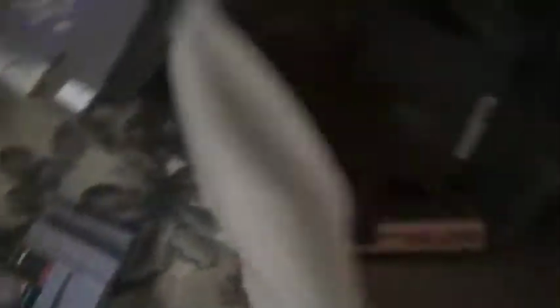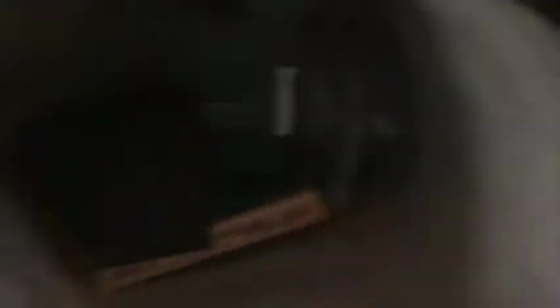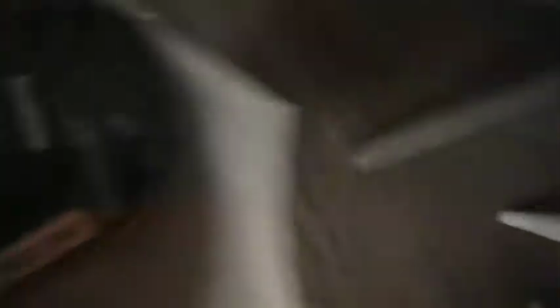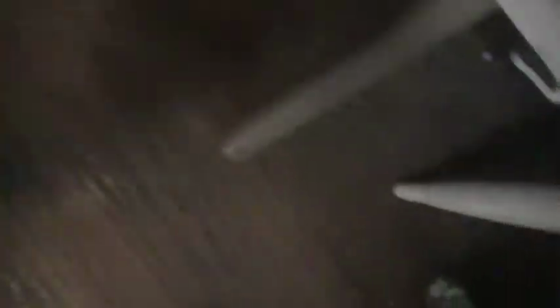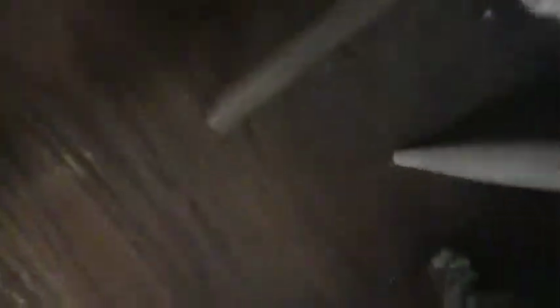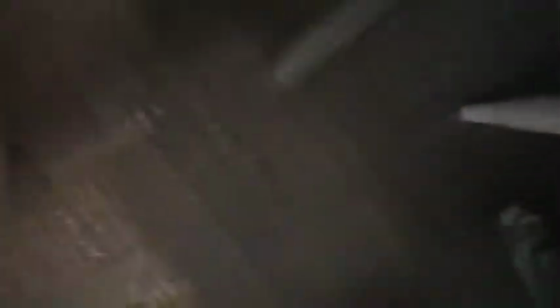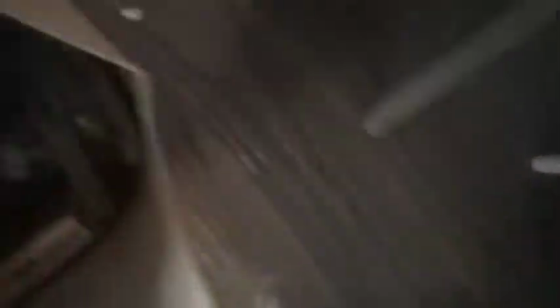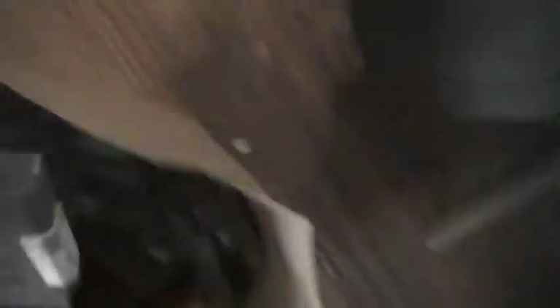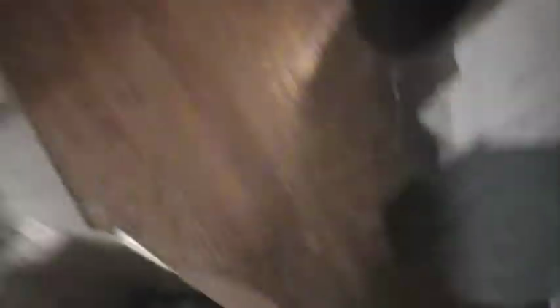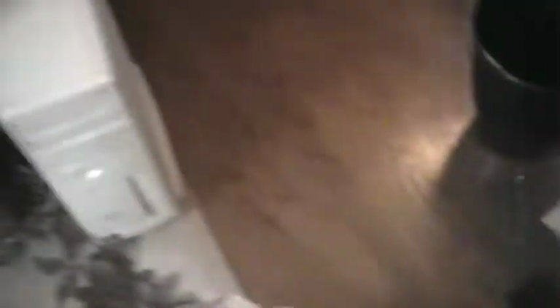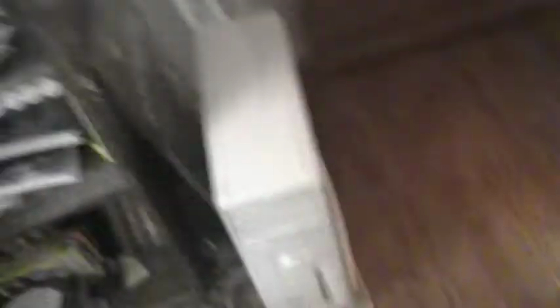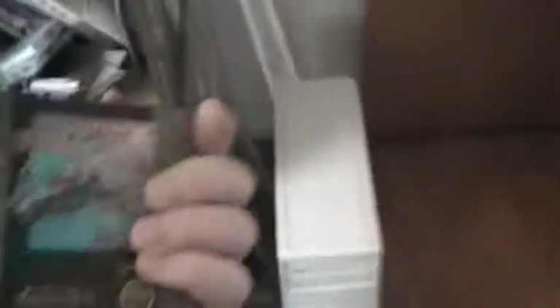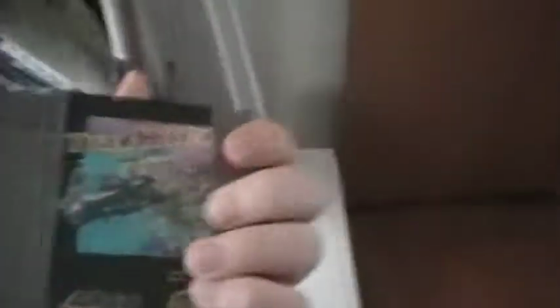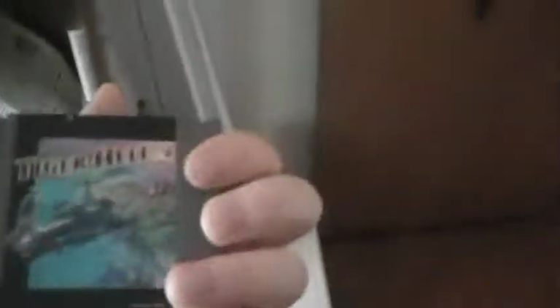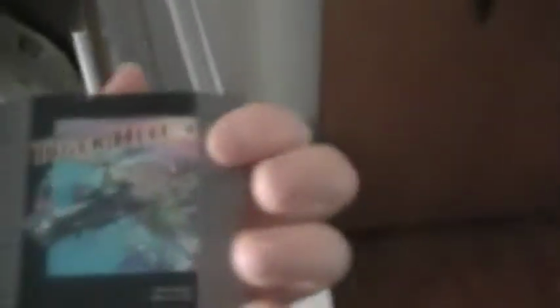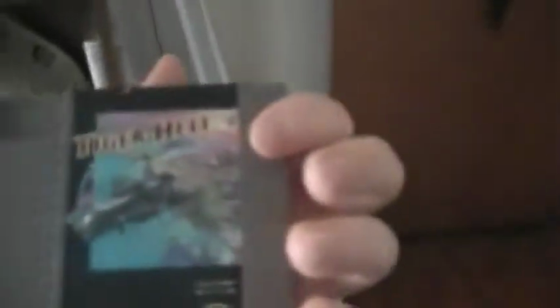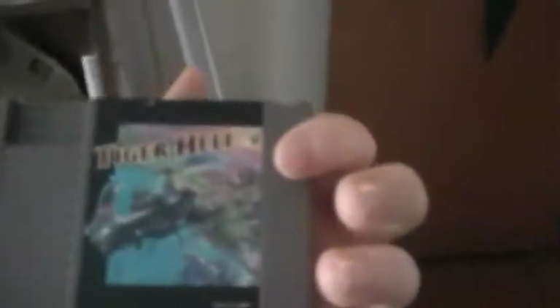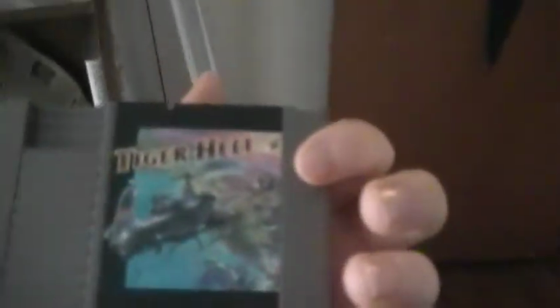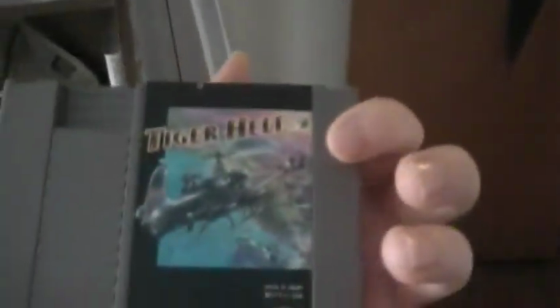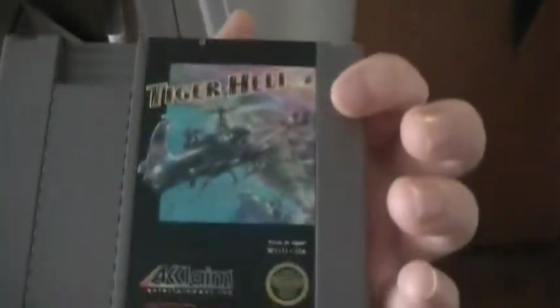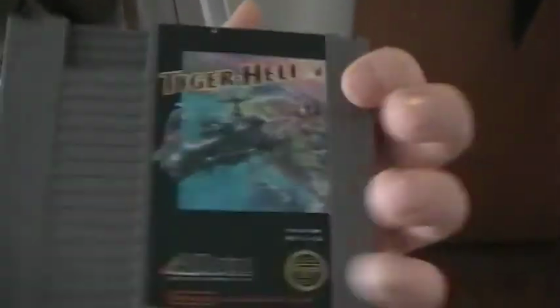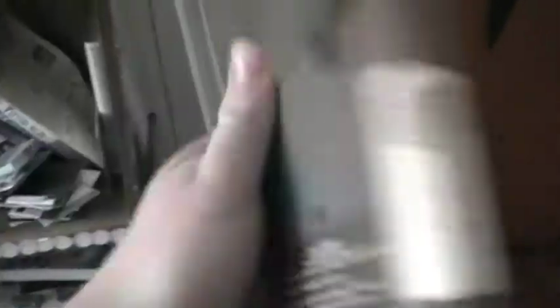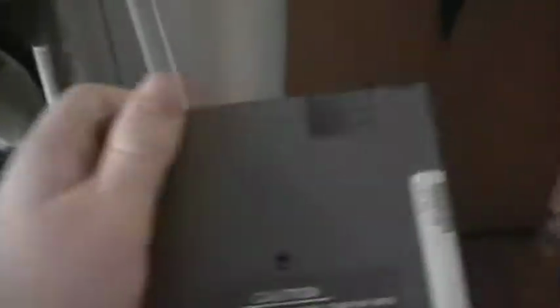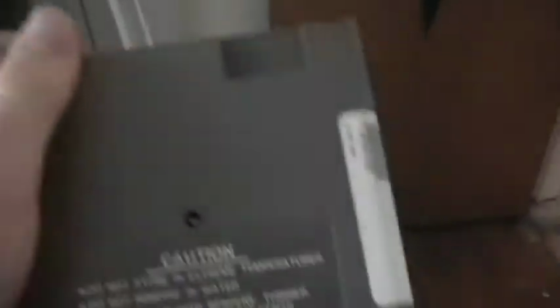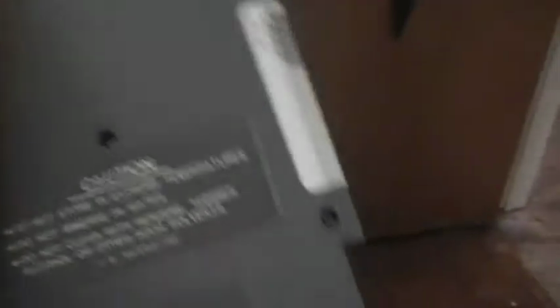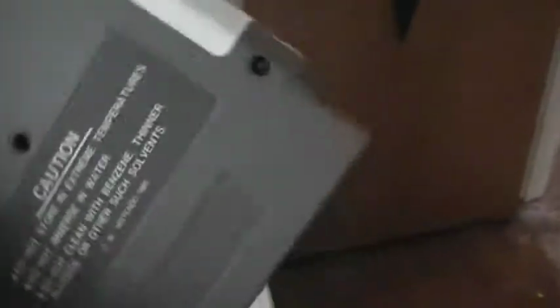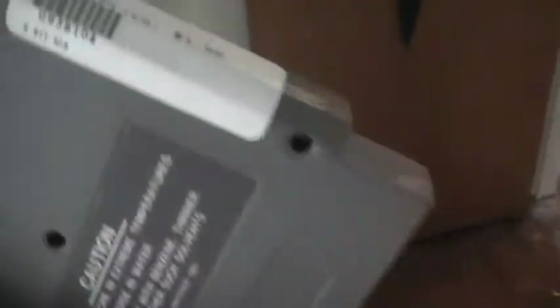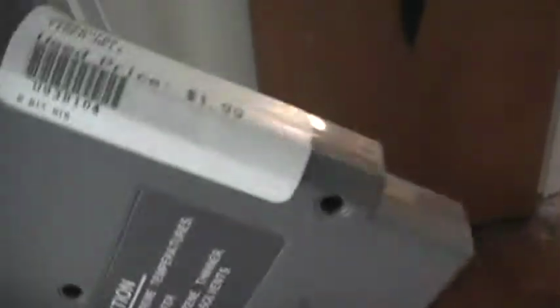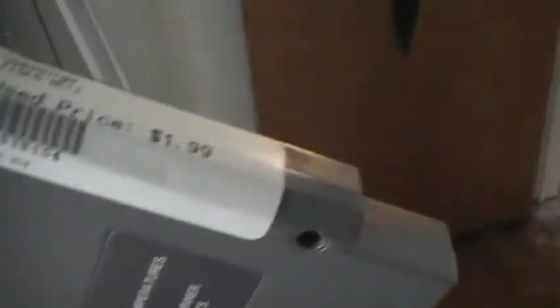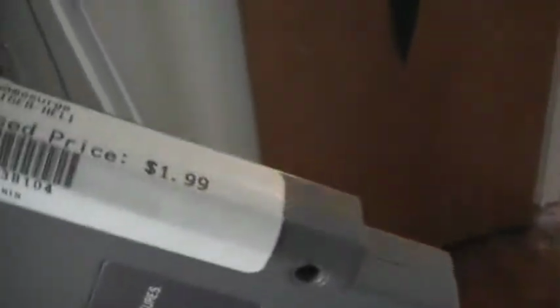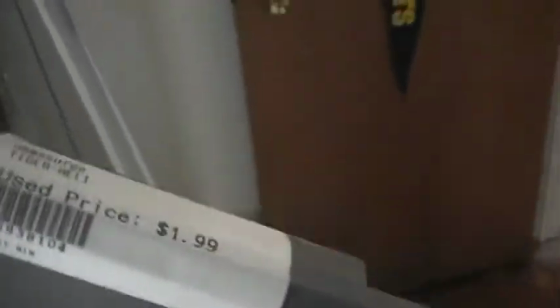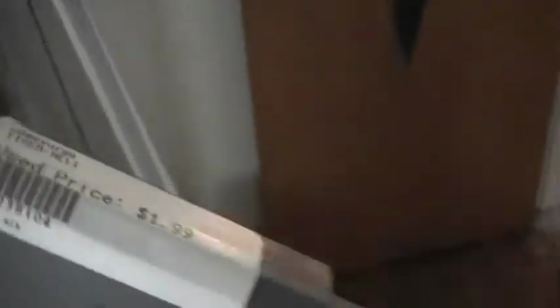My Genesis isn't working right now. Tiger Healy — I bought this for $2.